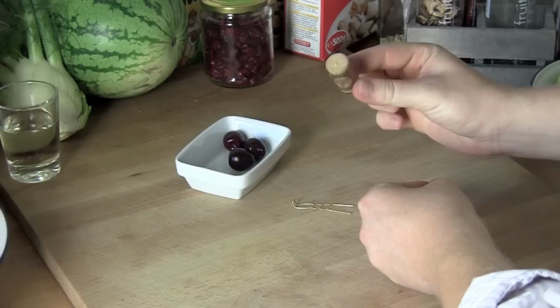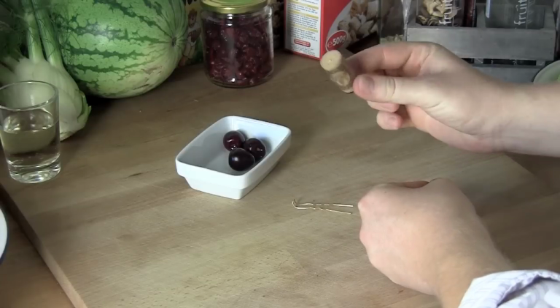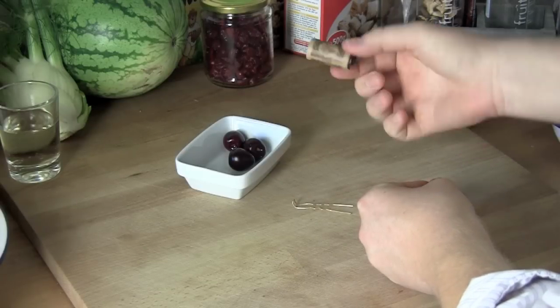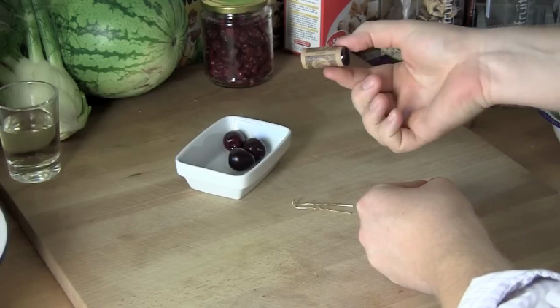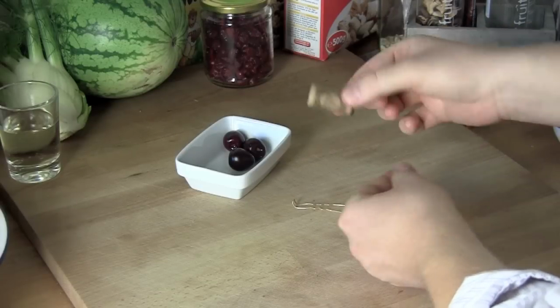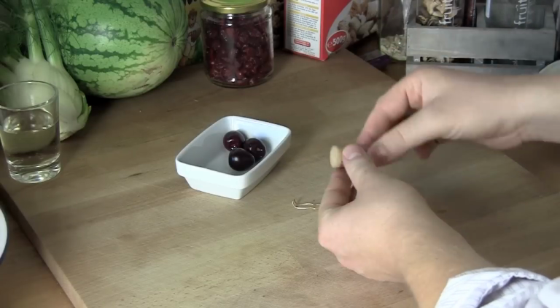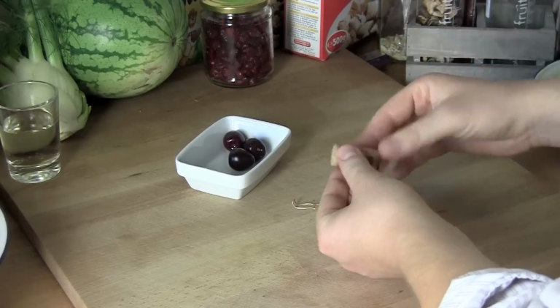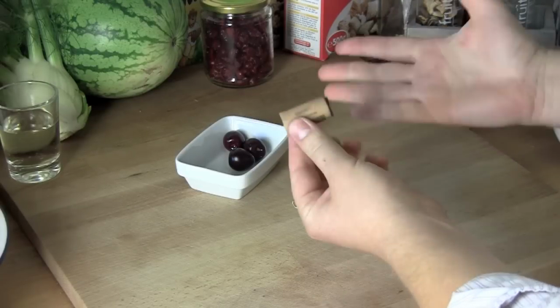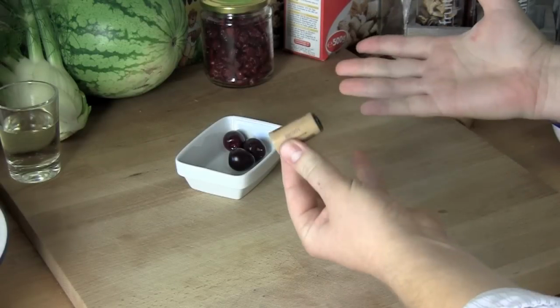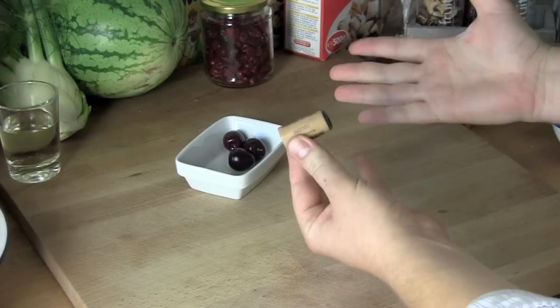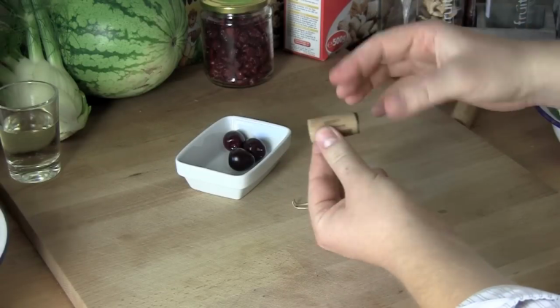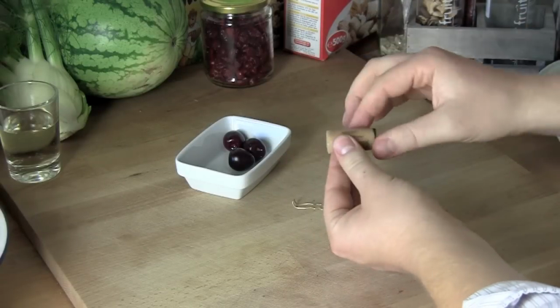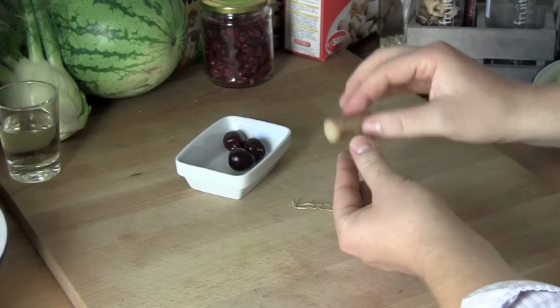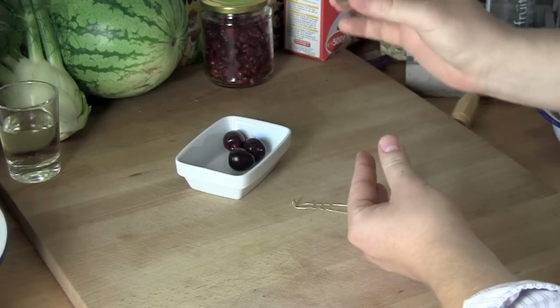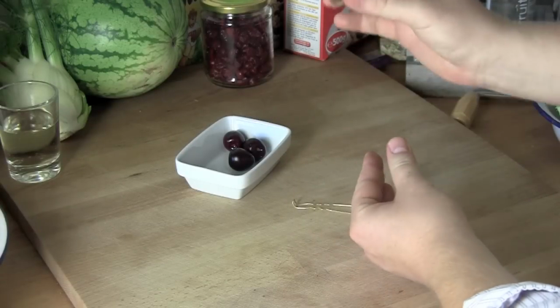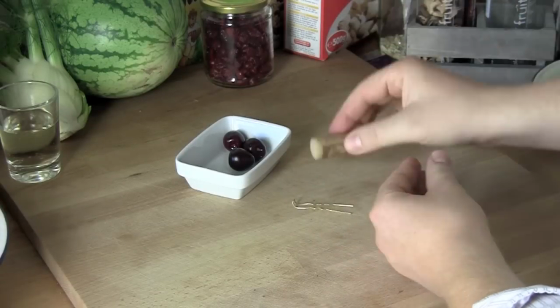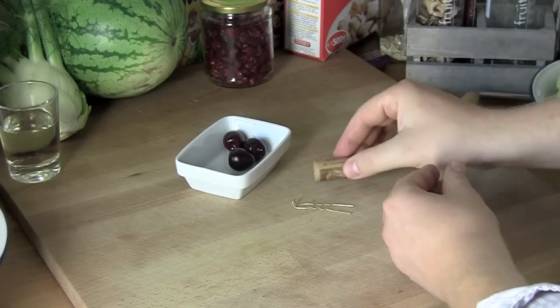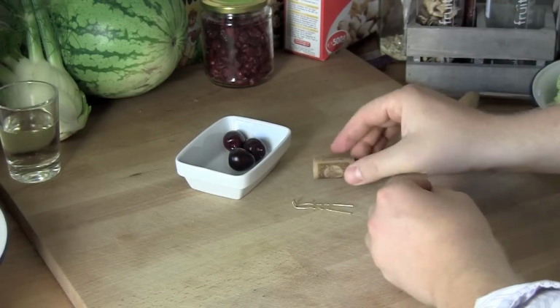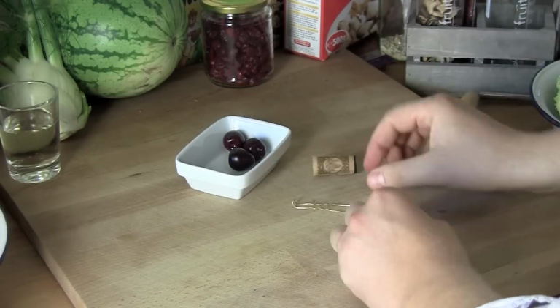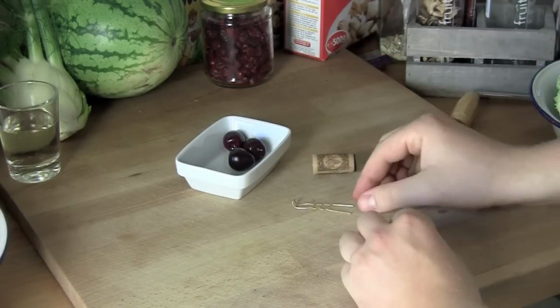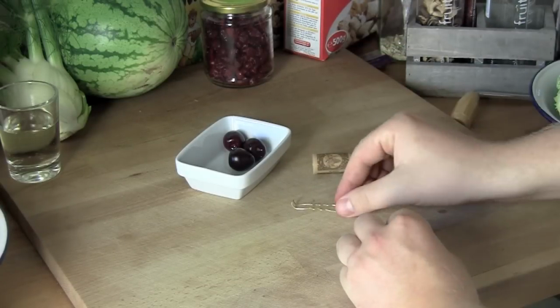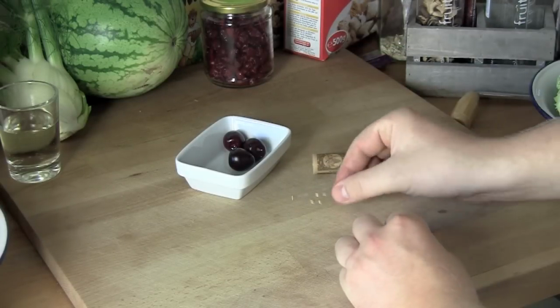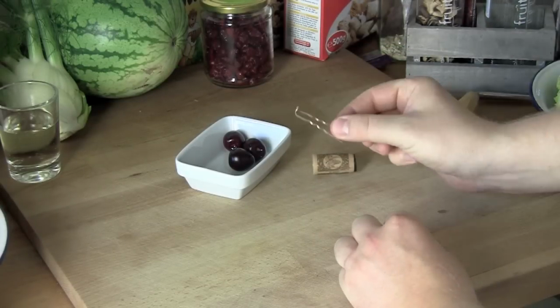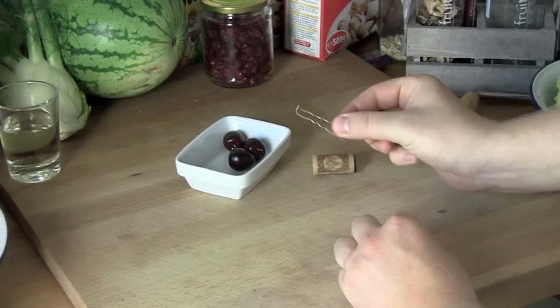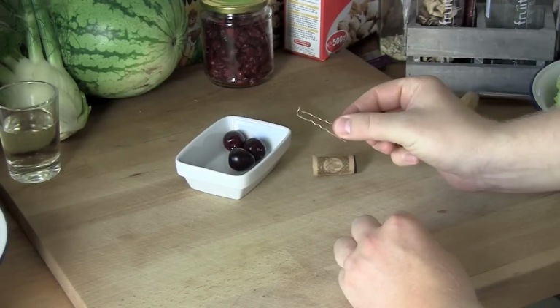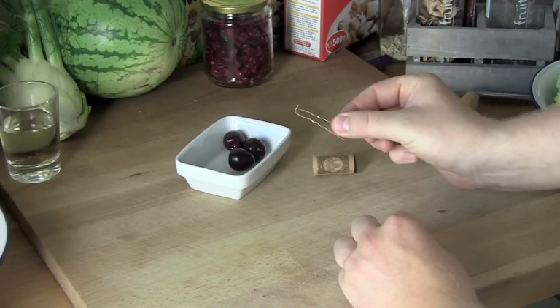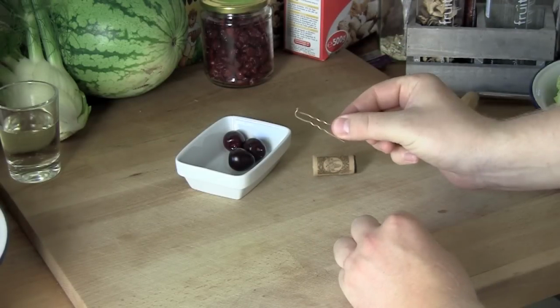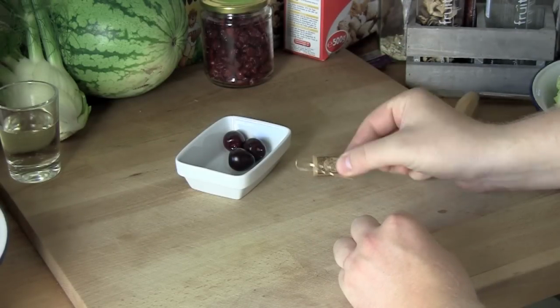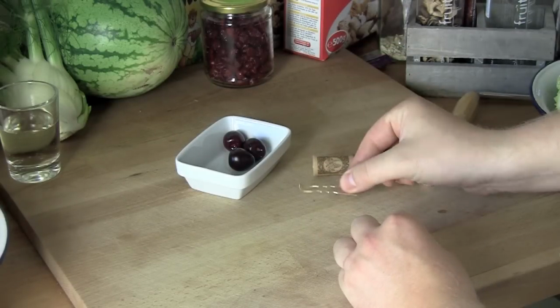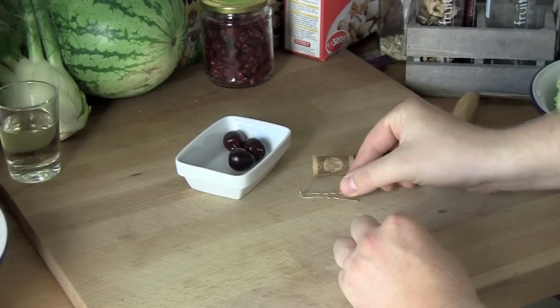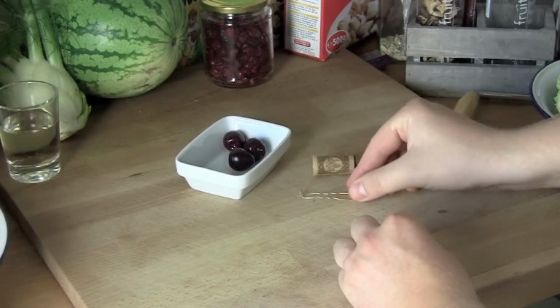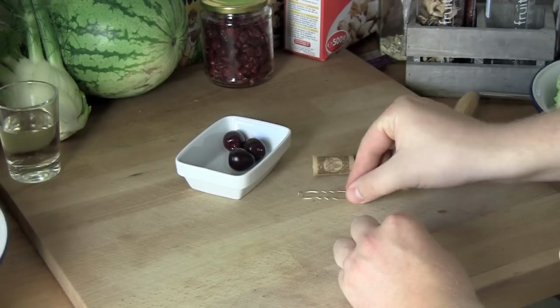To easily remove cherry seeds, first we need to build a simple tool to assist us in efficiently removing them.